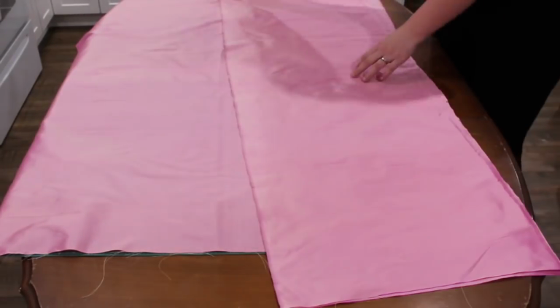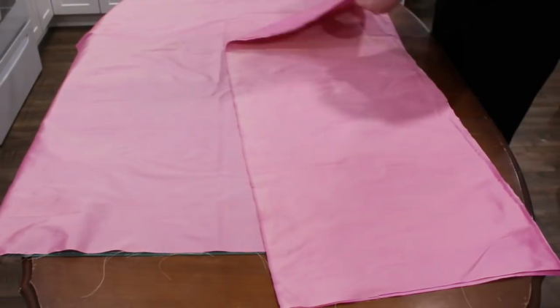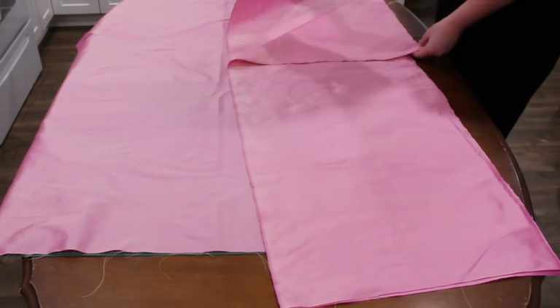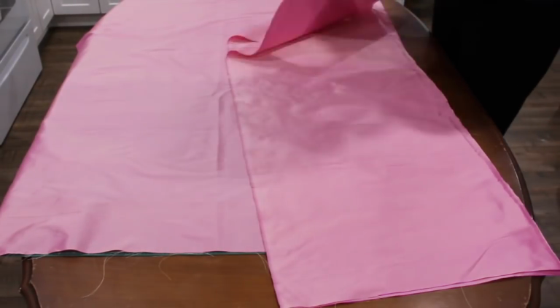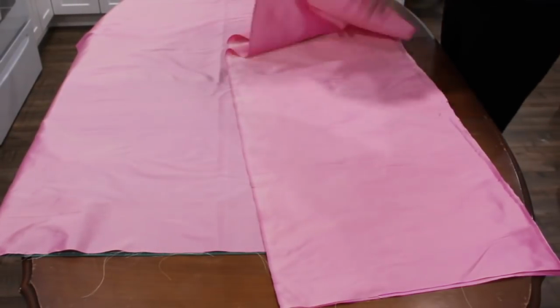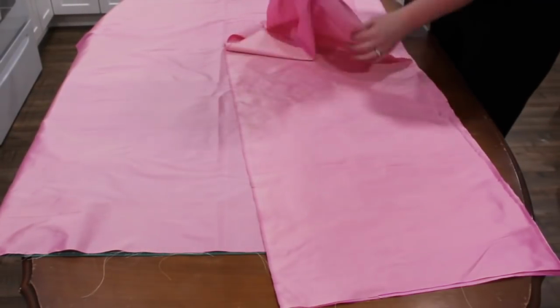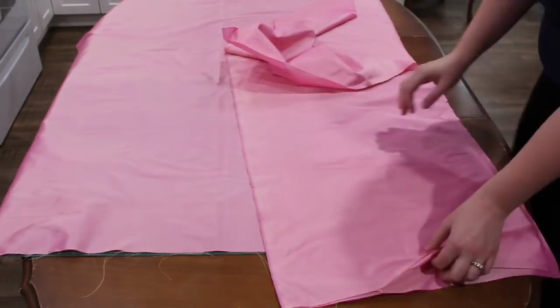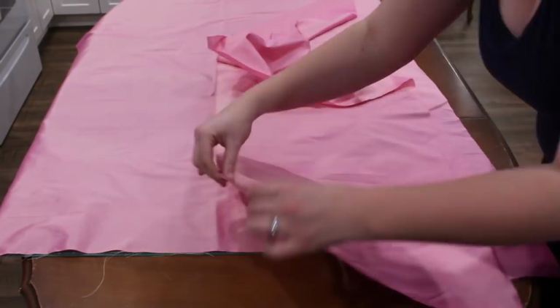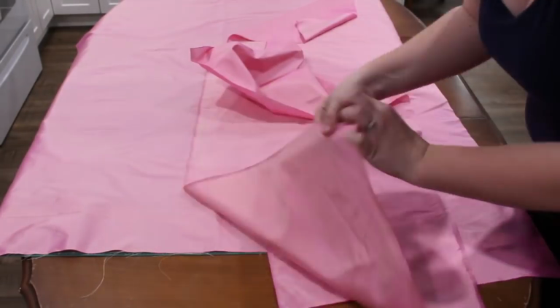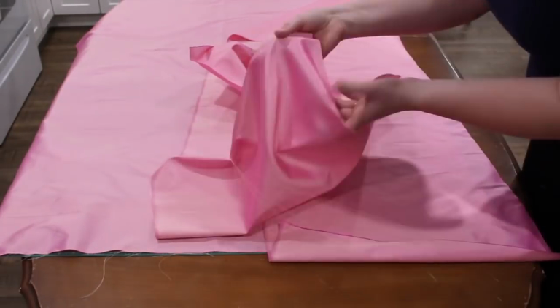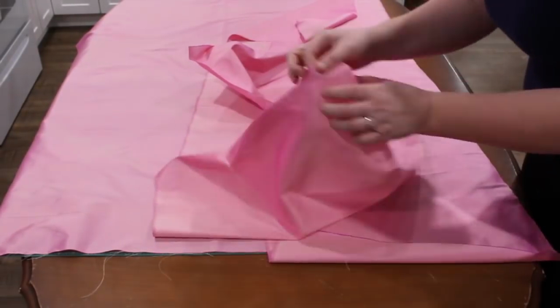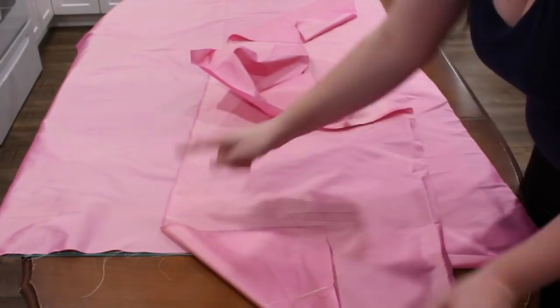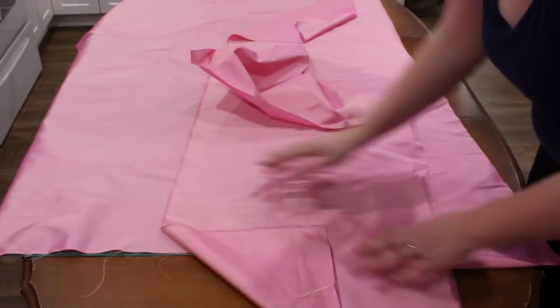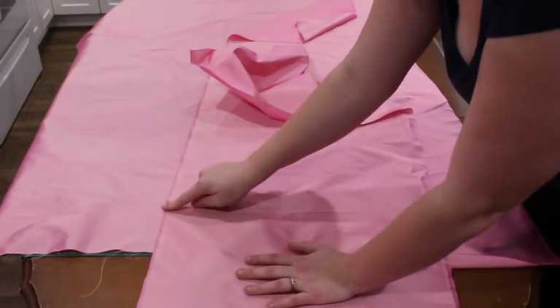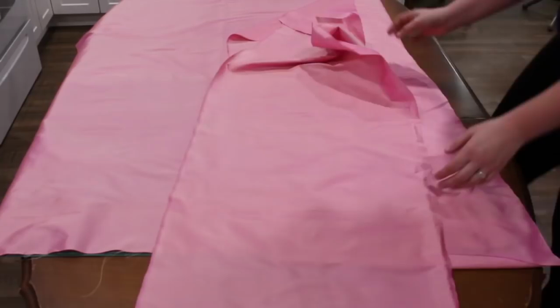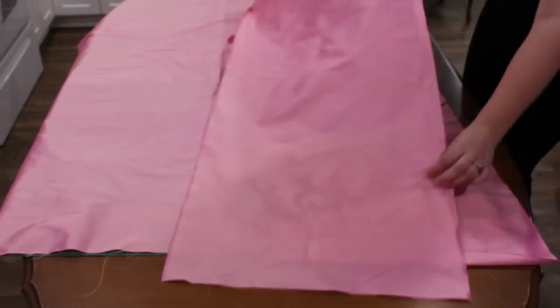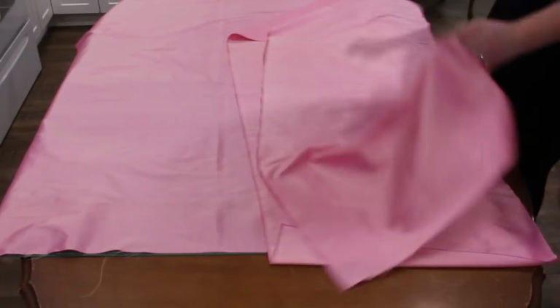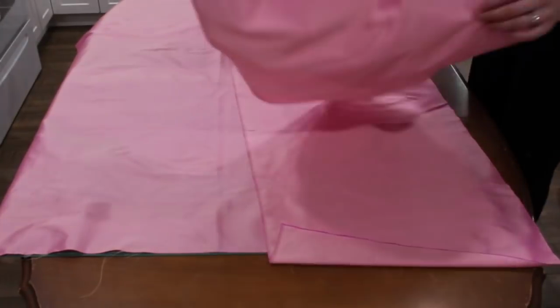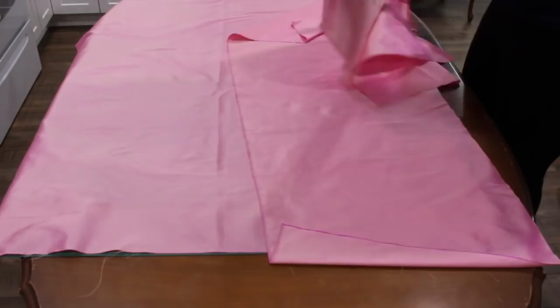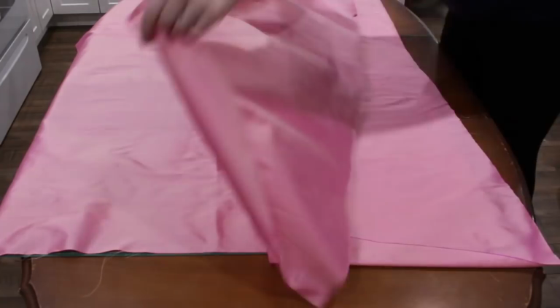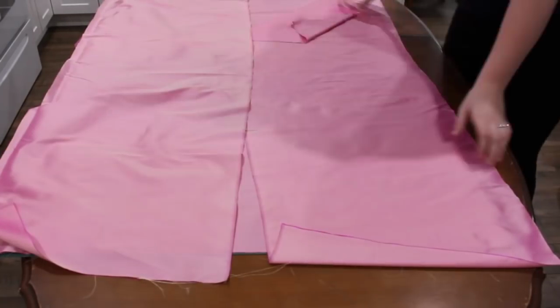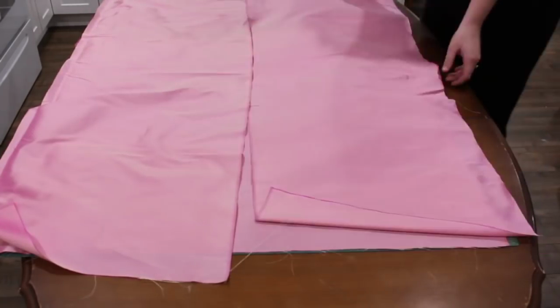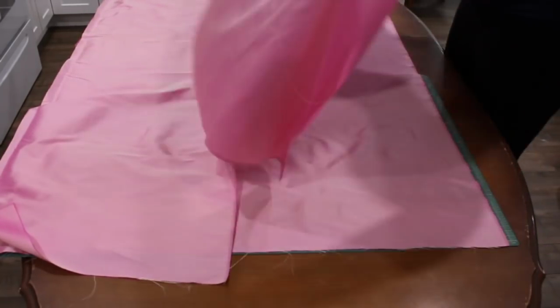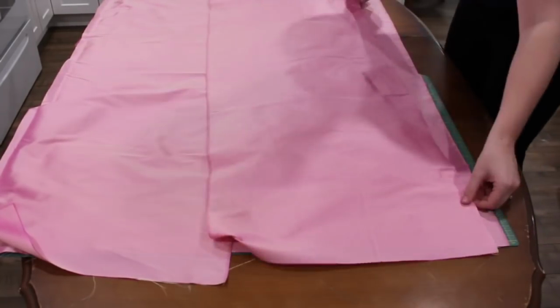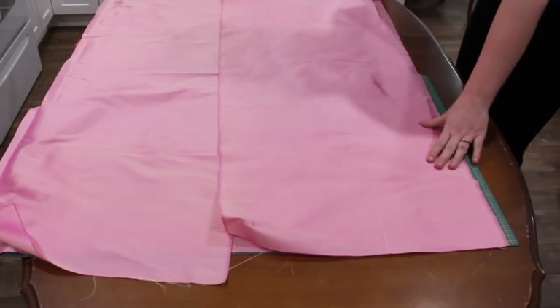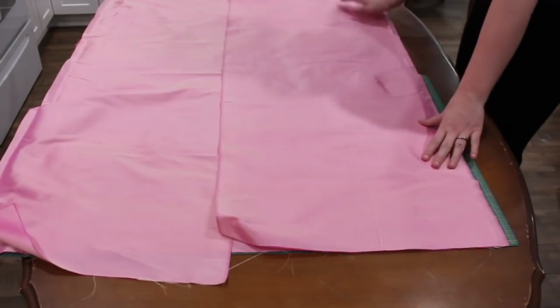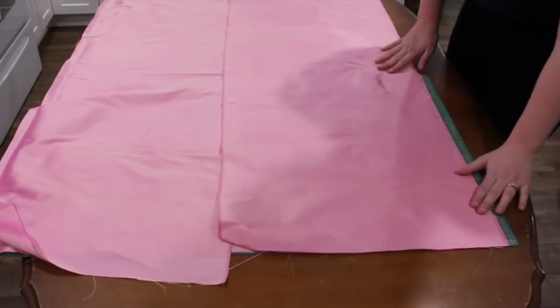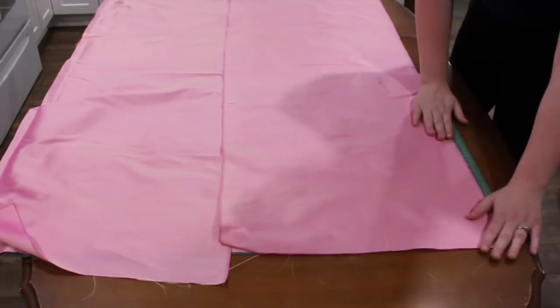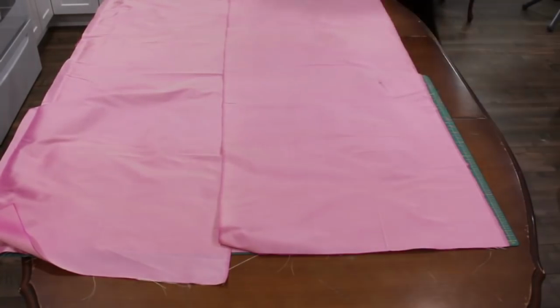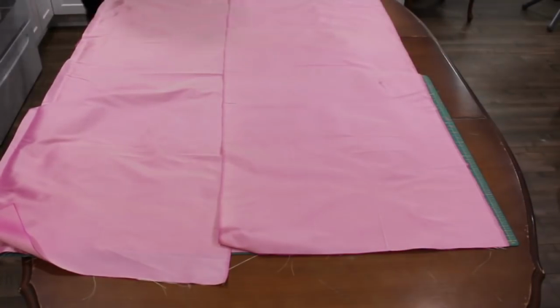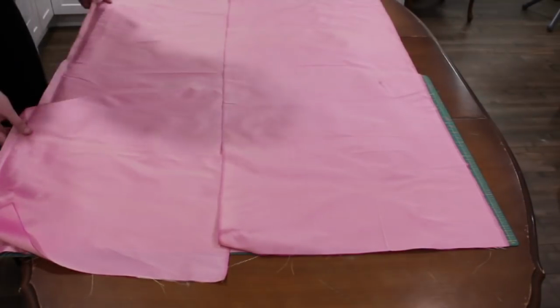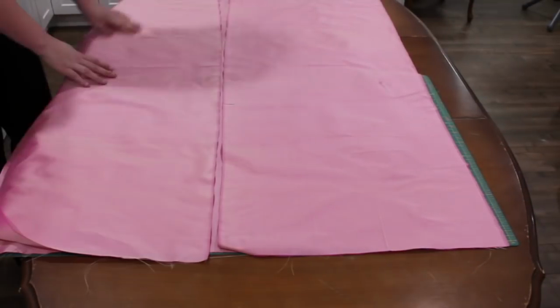With right sides facing each other, I pinned the cut edge of the panel to the center front panel of the skirt.